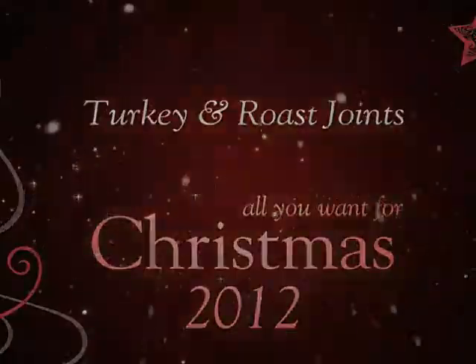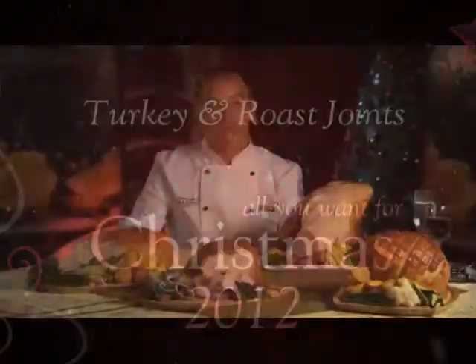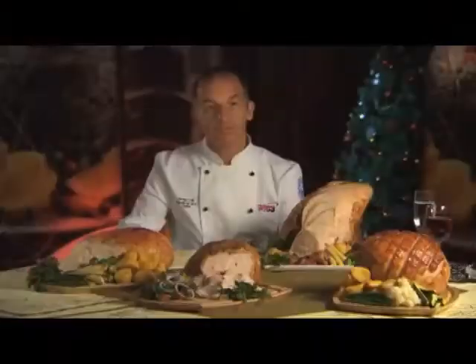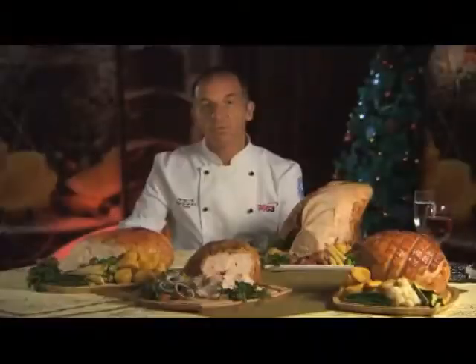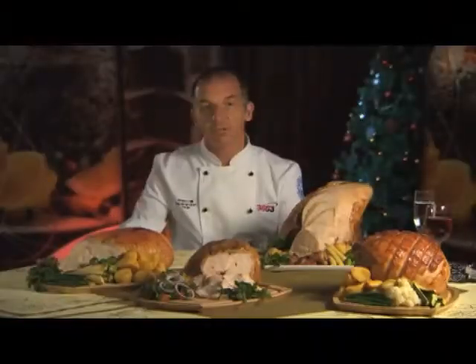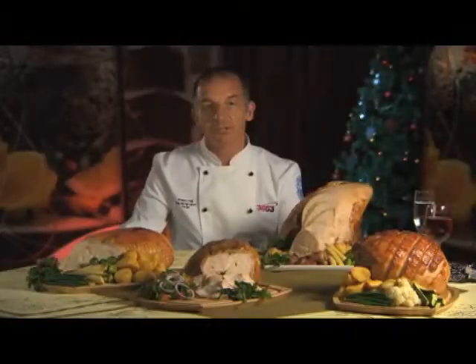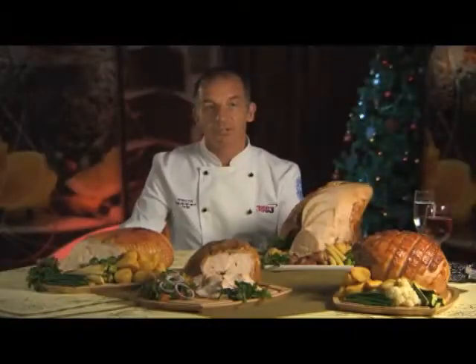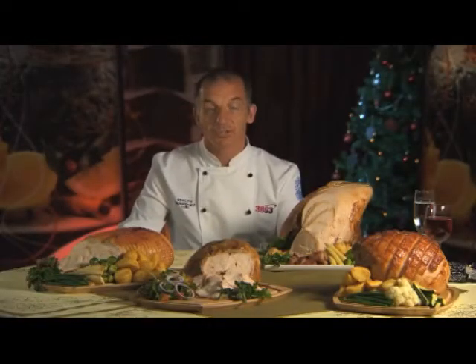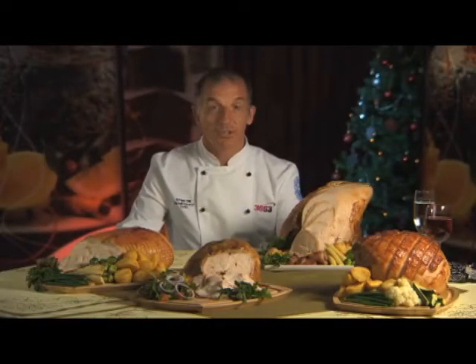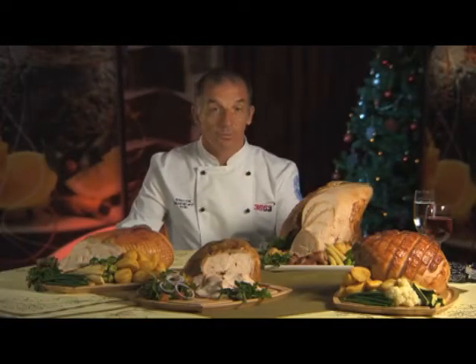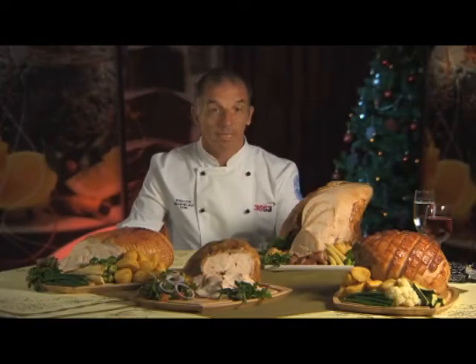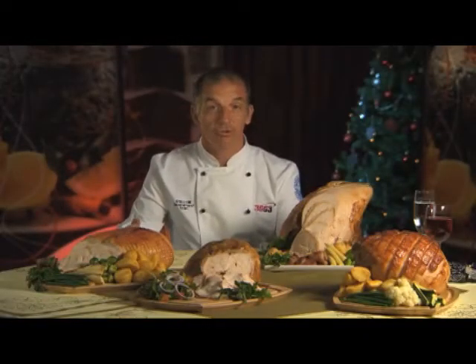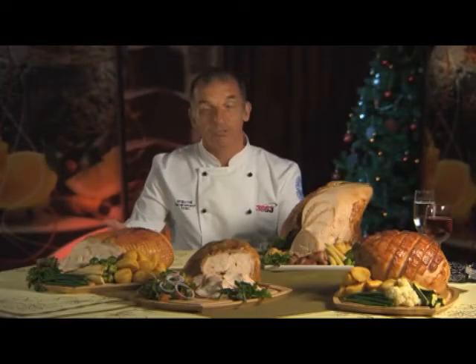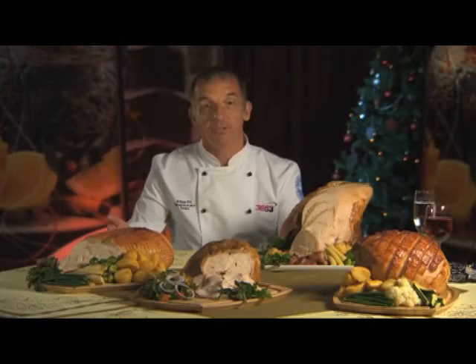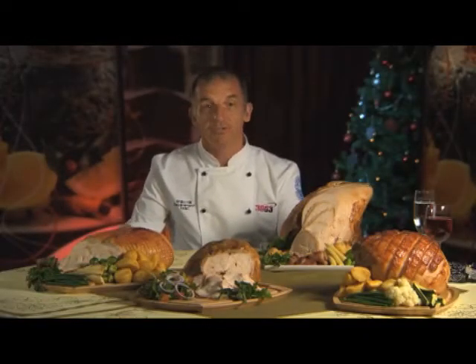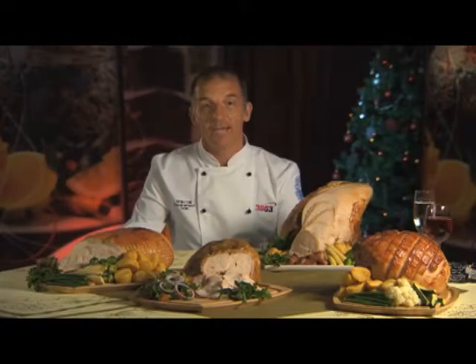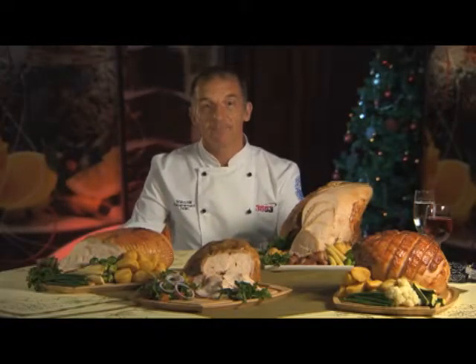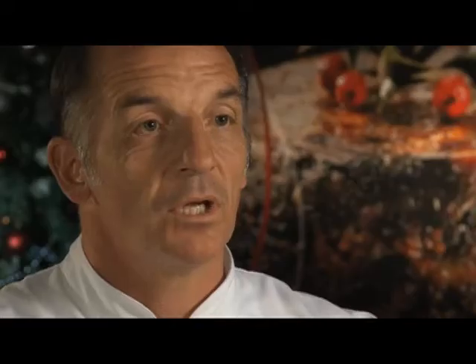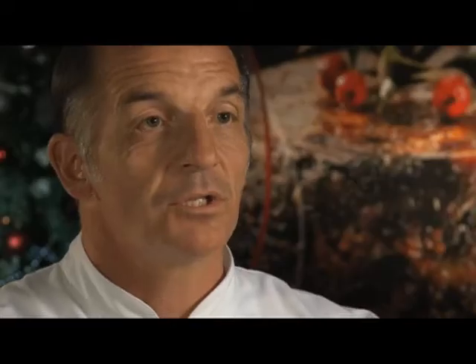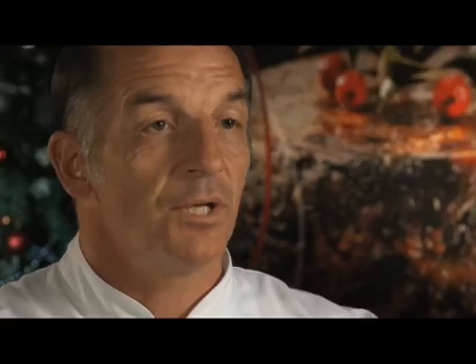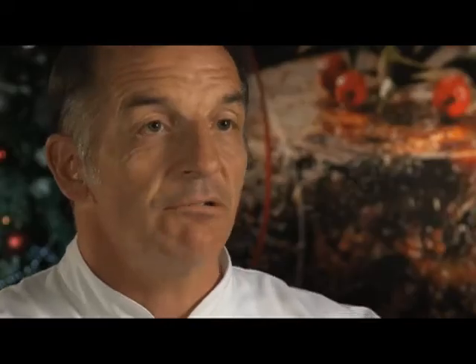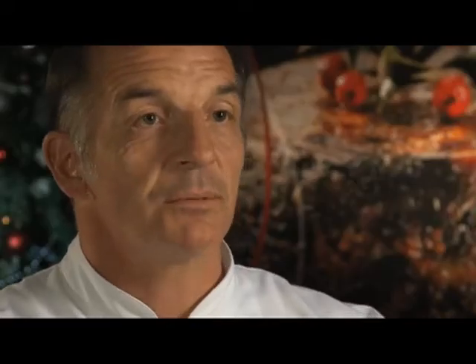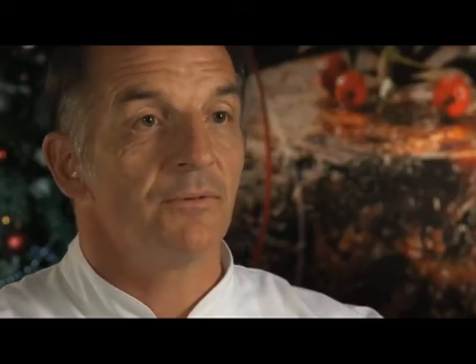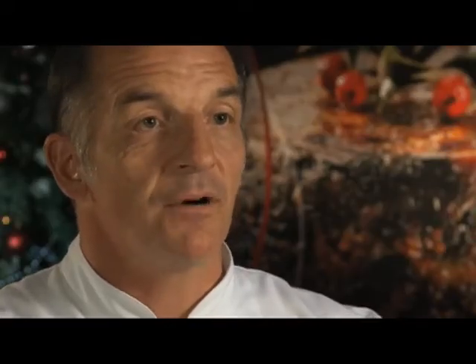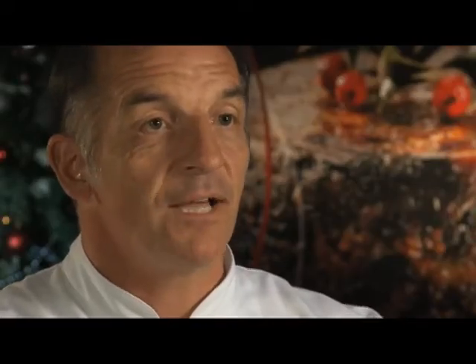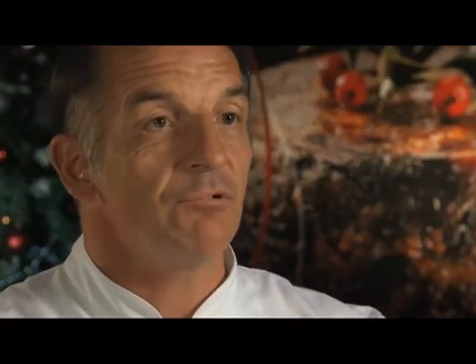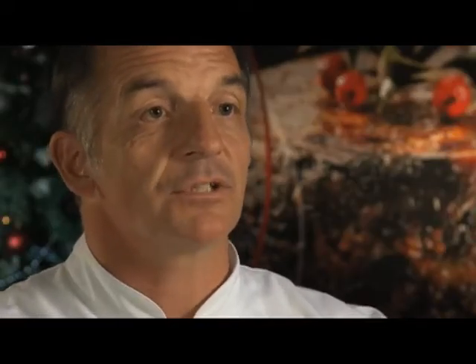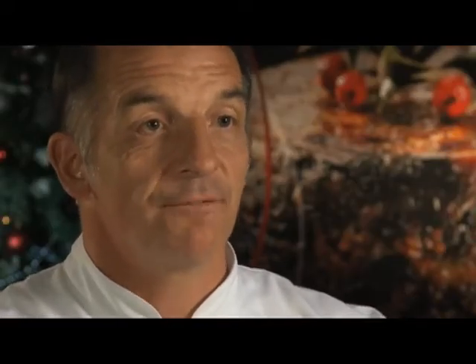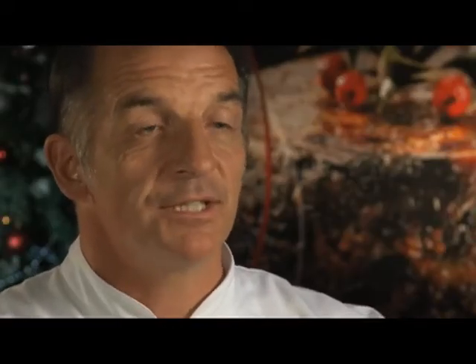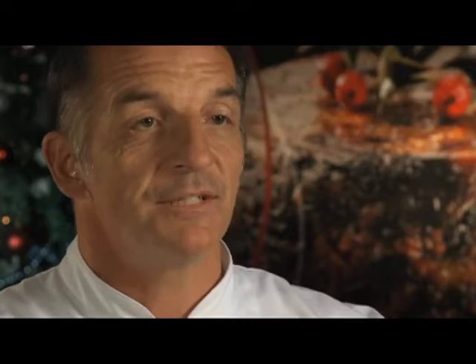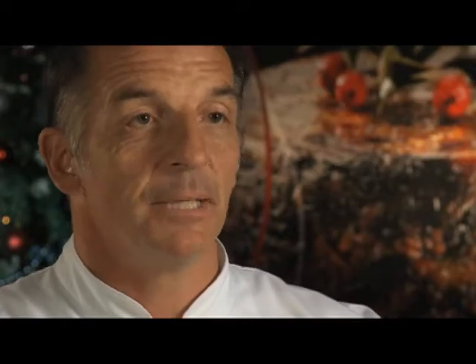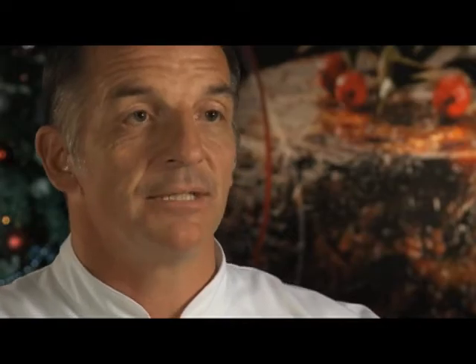Christmas wouldn't be Christmas without the traditional fare. So here are some of our favourite festive meats.